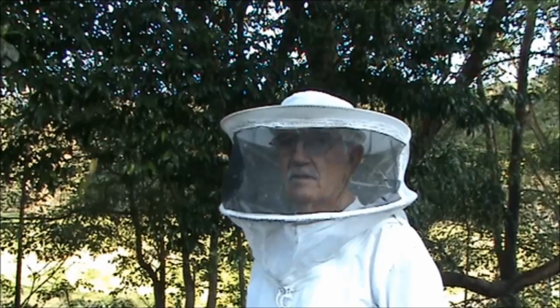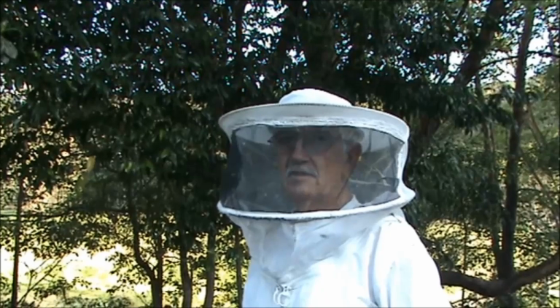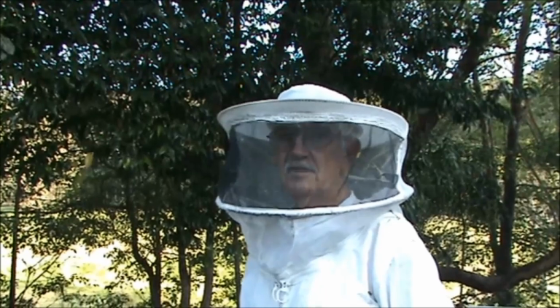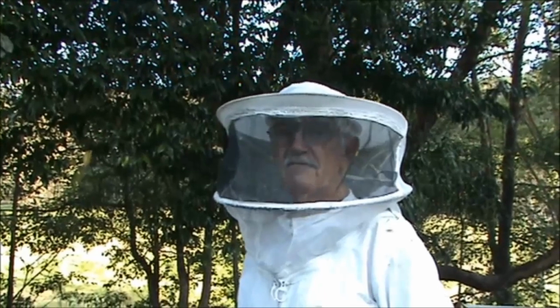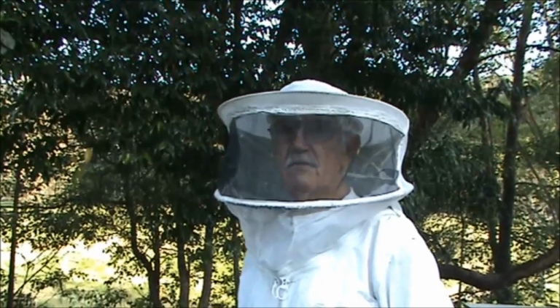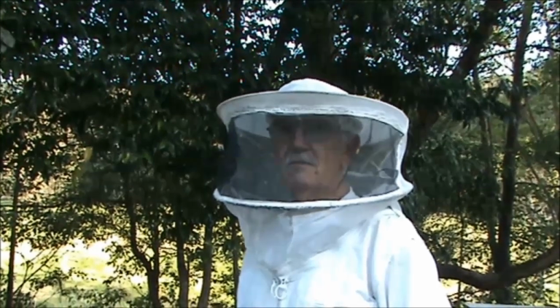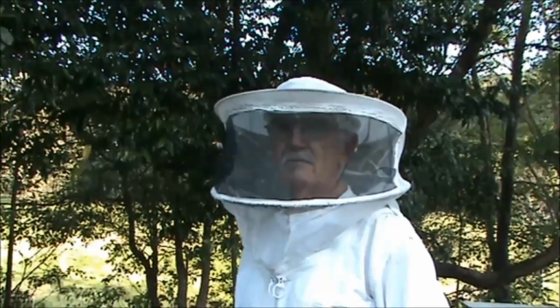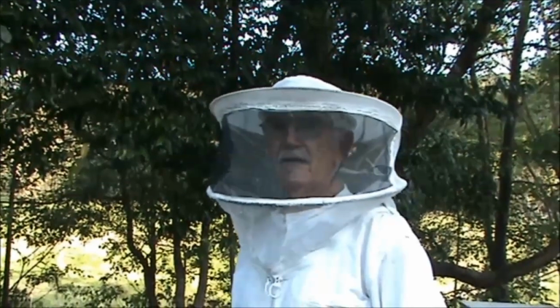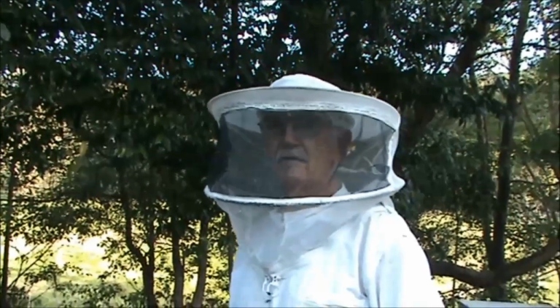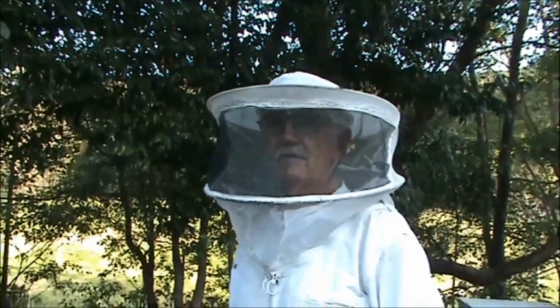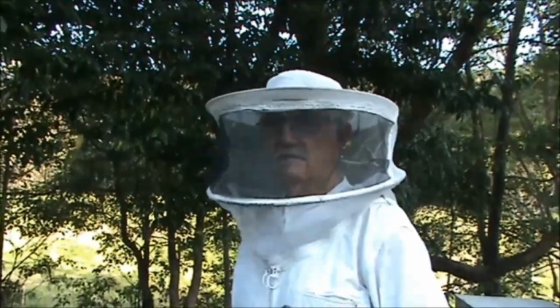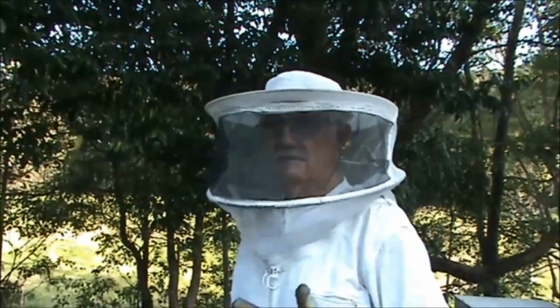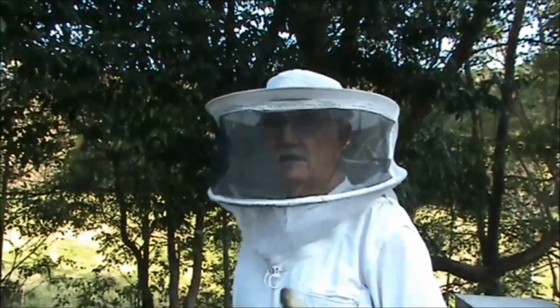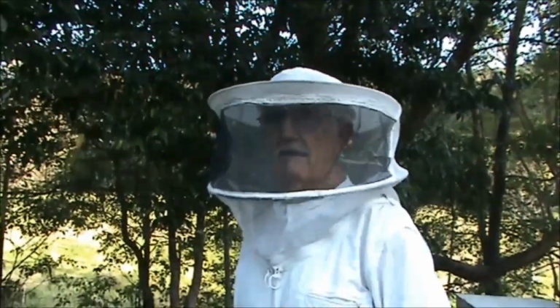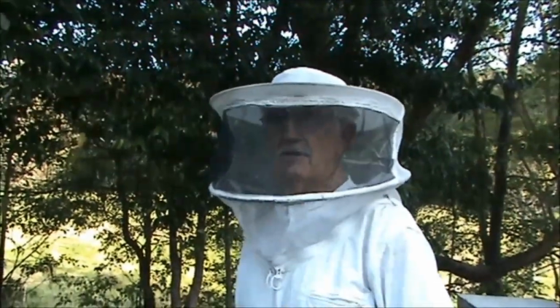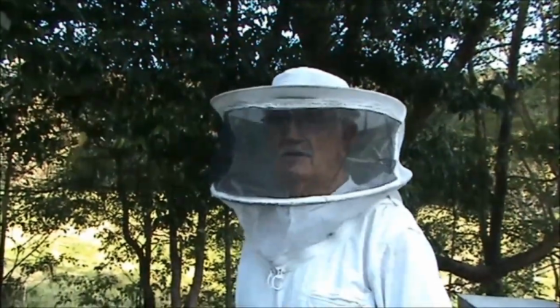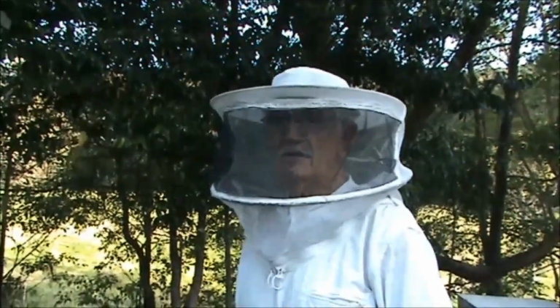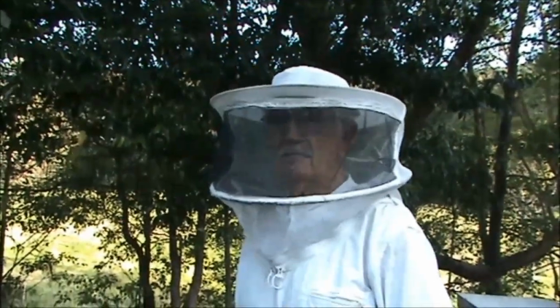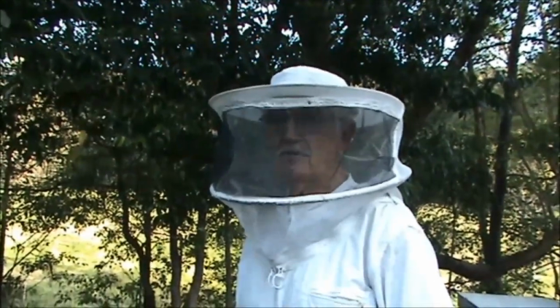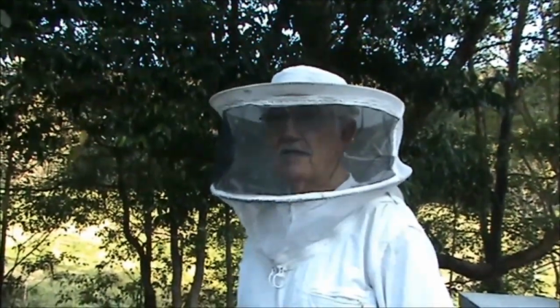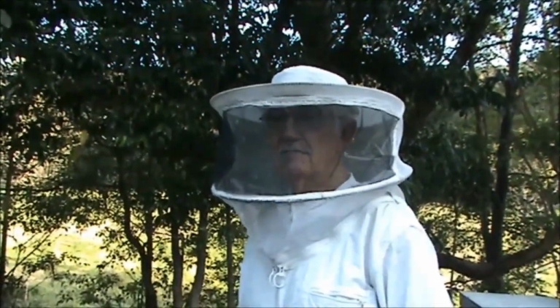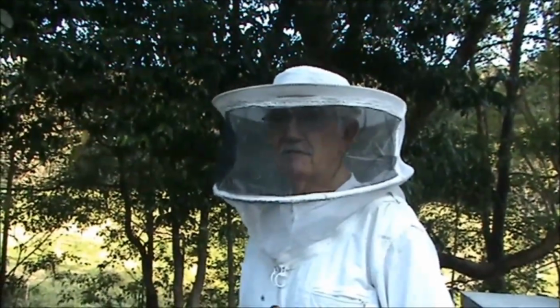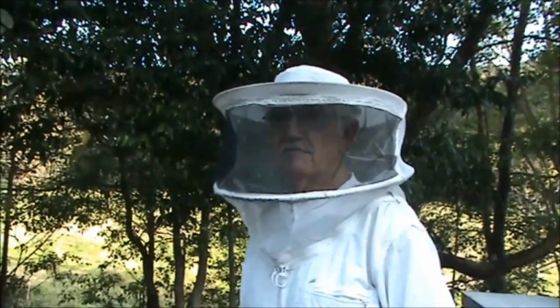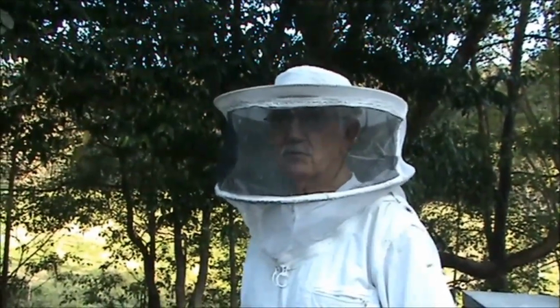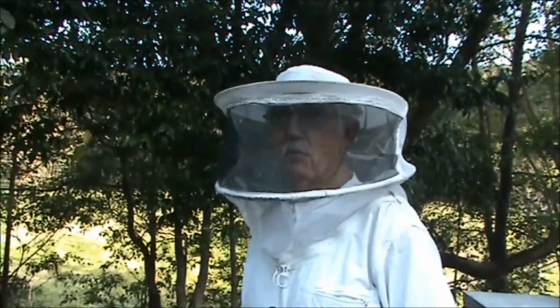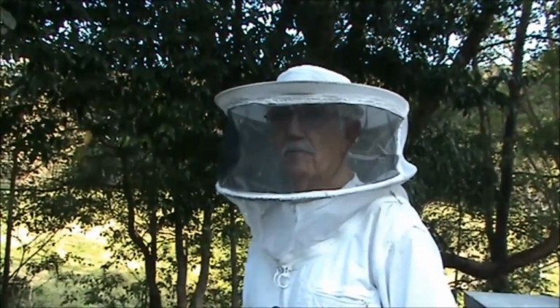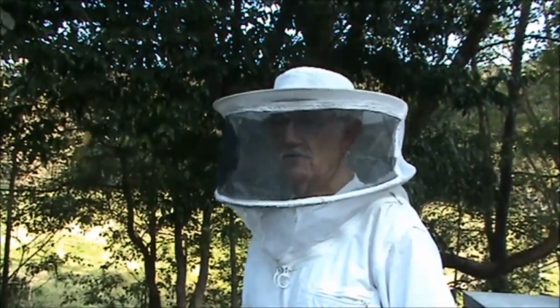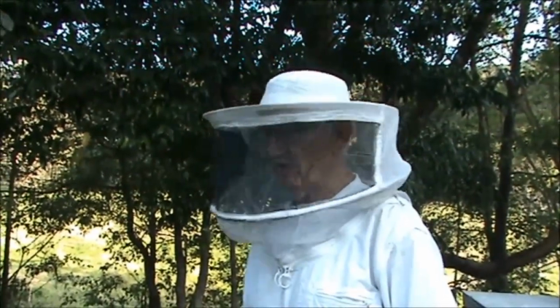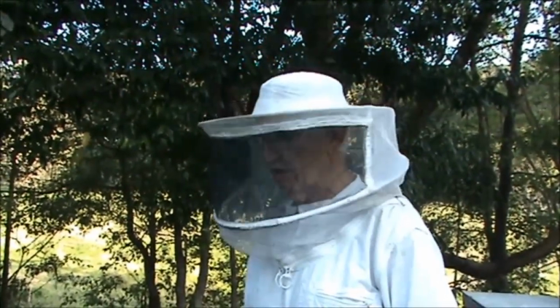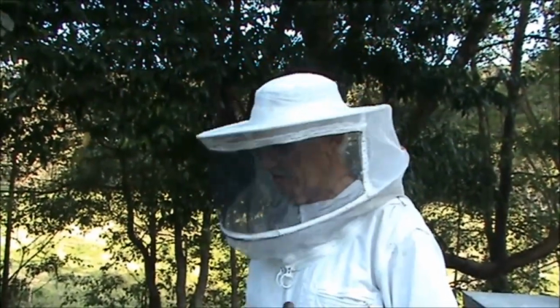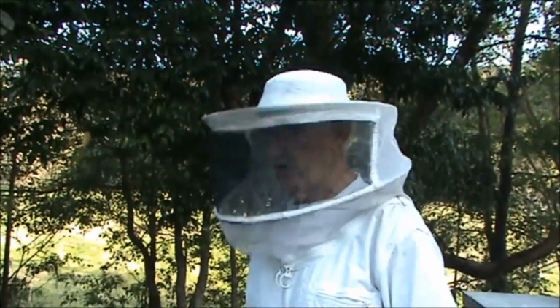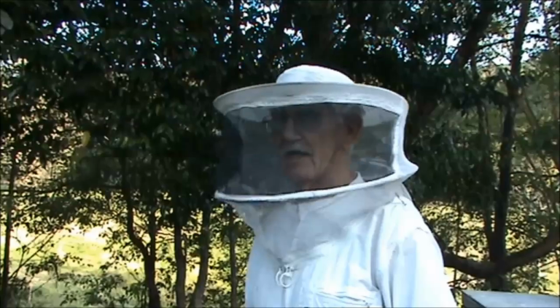It's Jeff and Wilma at Budroom. Today we're doing a pre-emptive swarm control video.